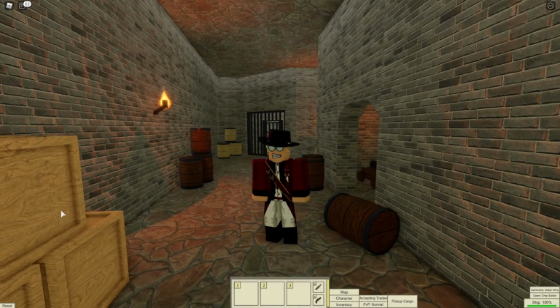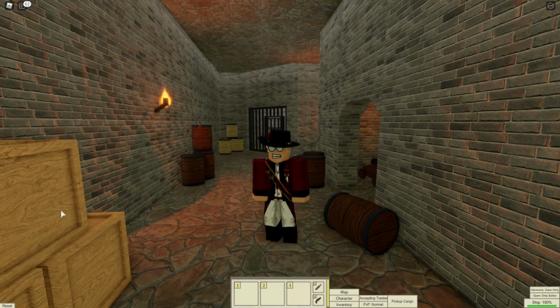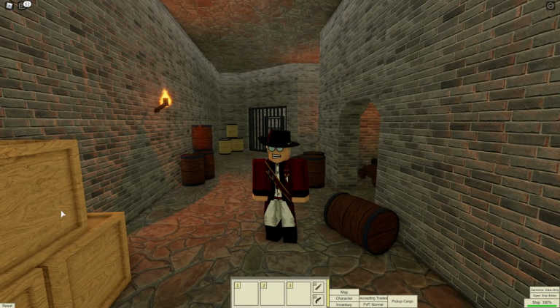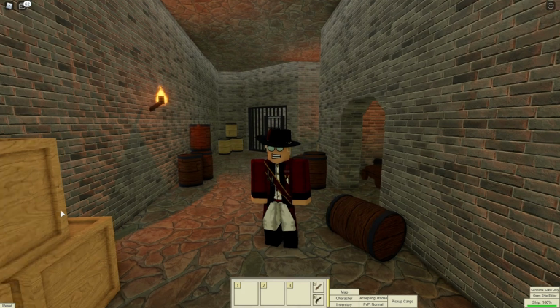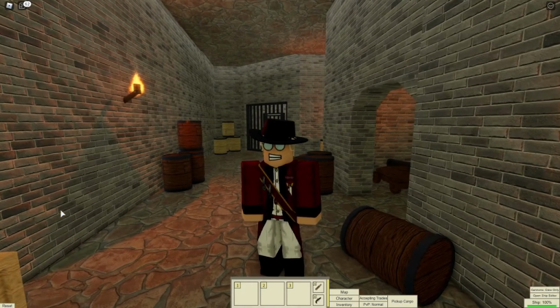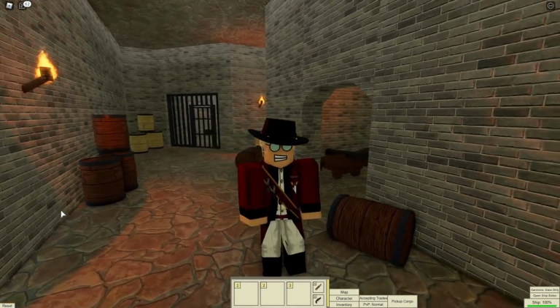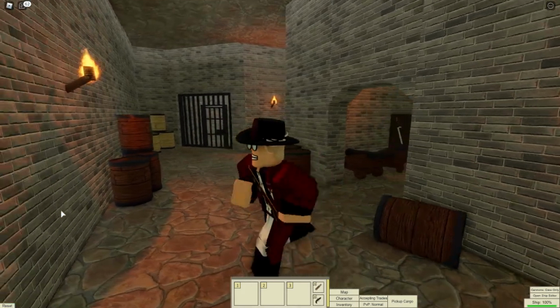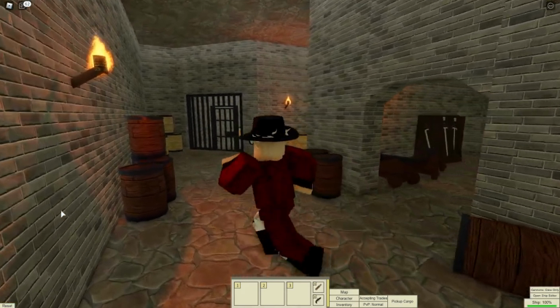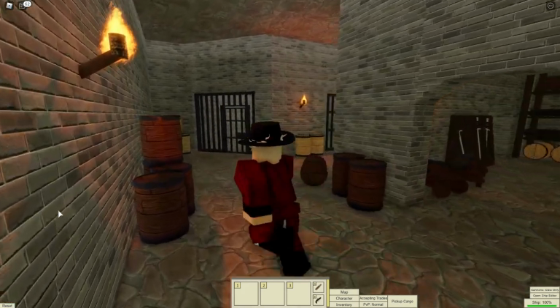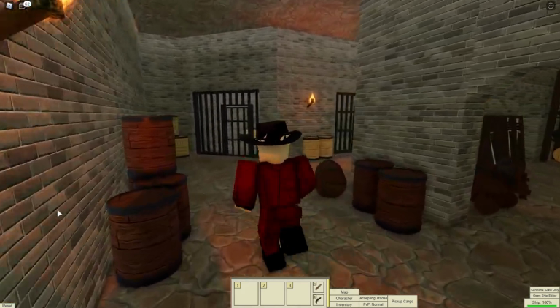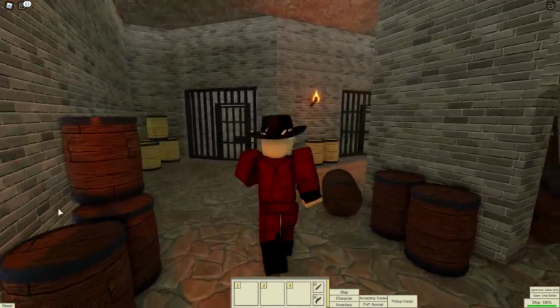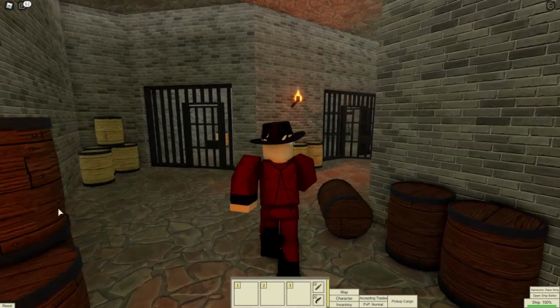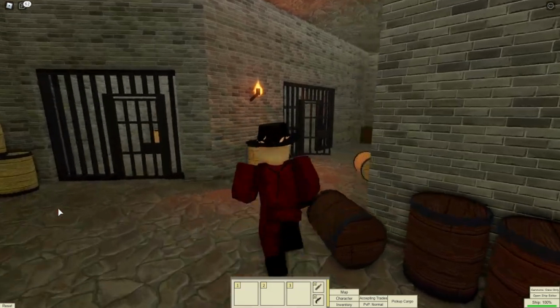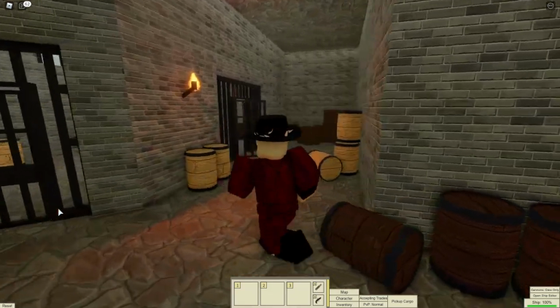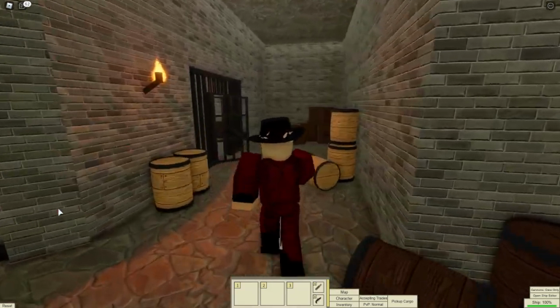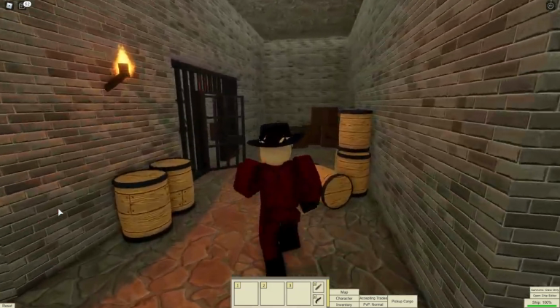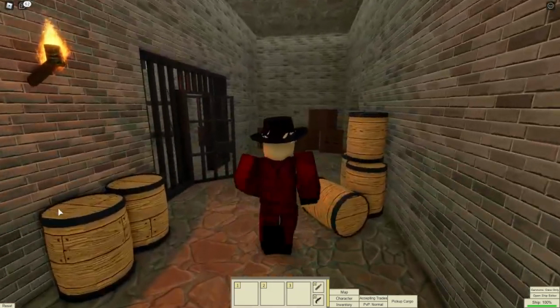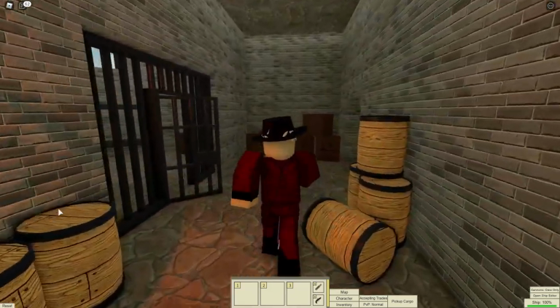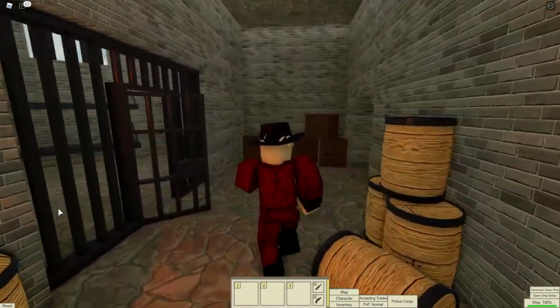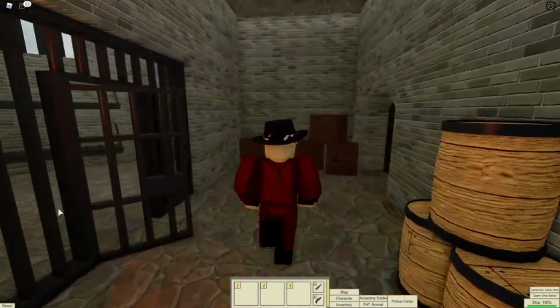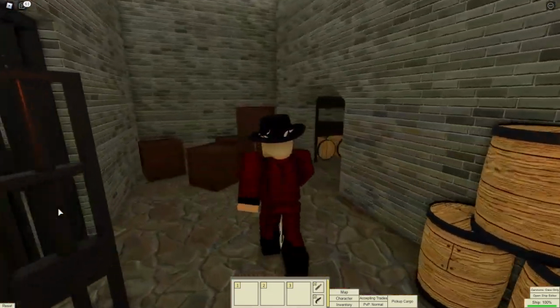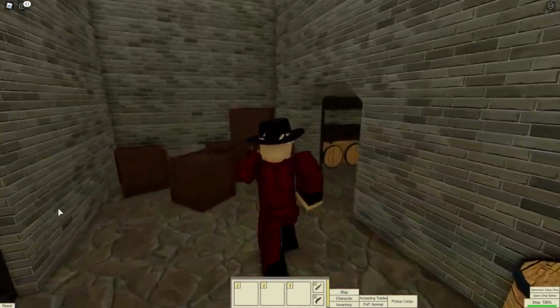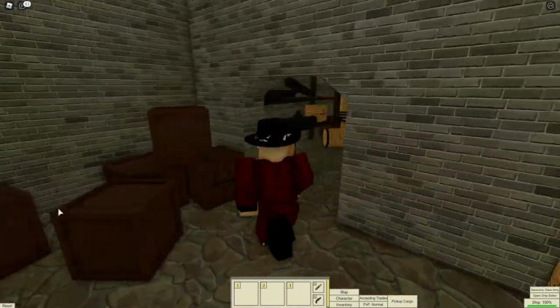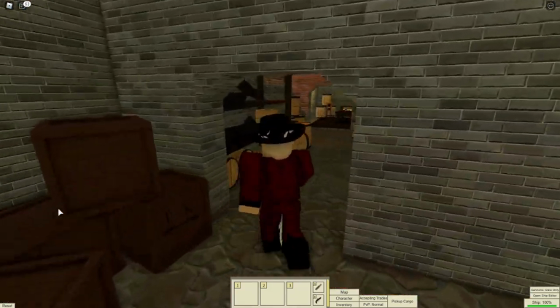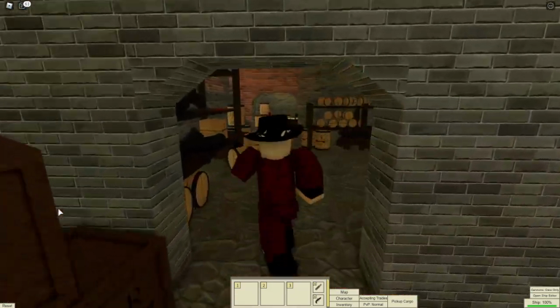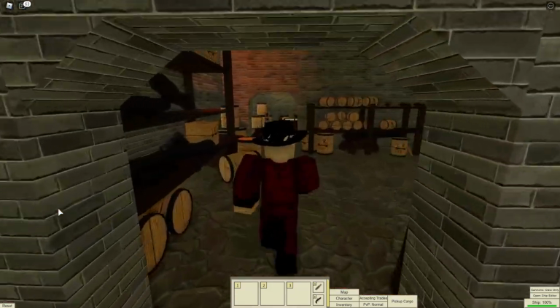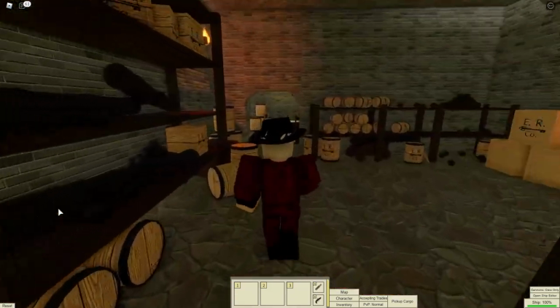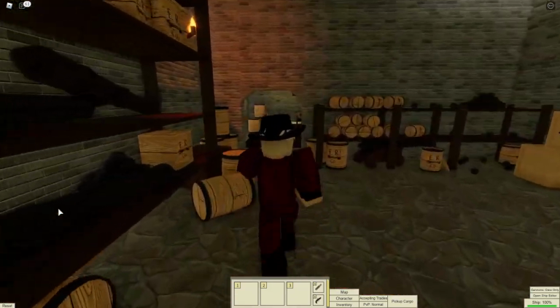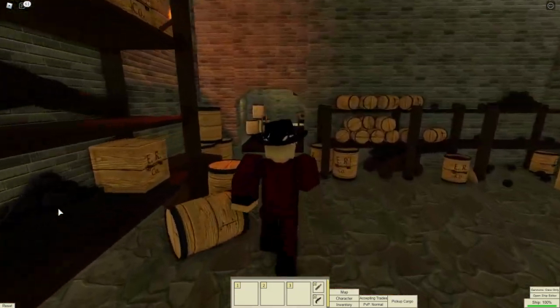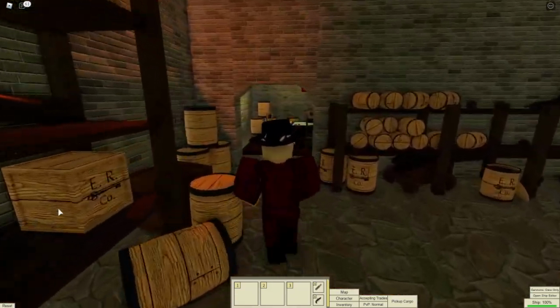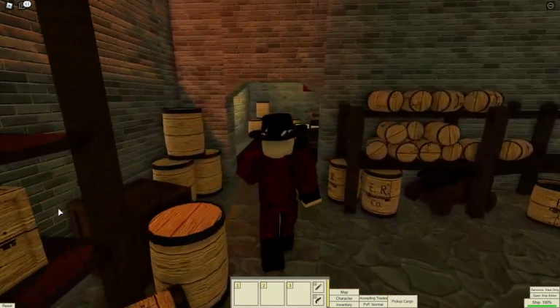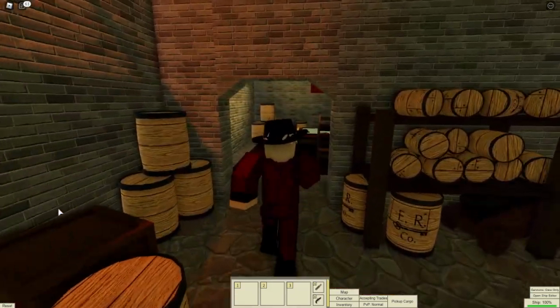Number 45: This is what the new remodeled jail looks like at Fort Gallant in Nova.